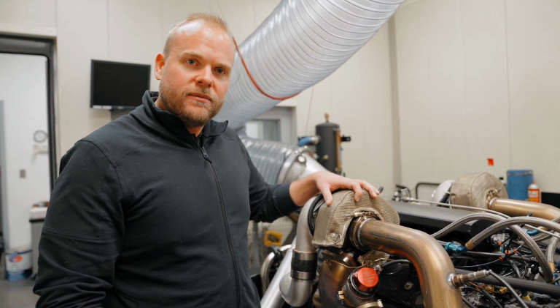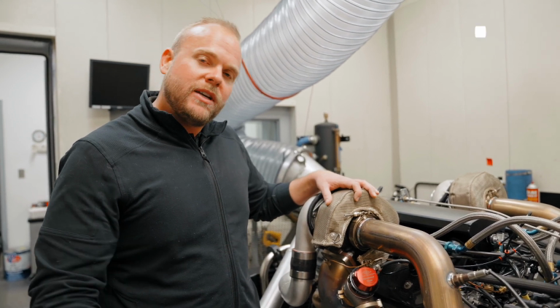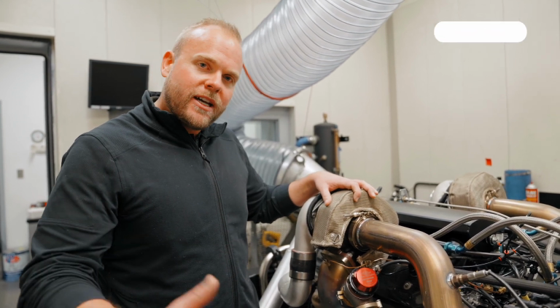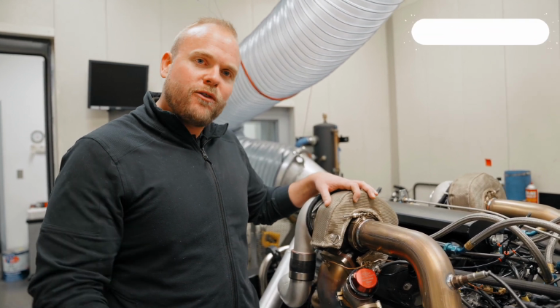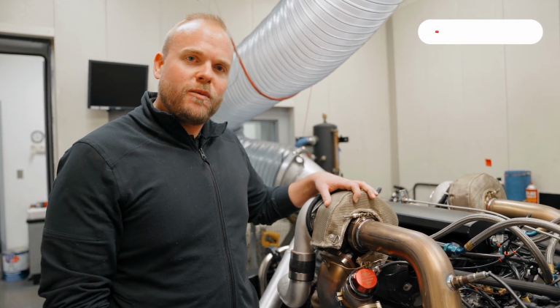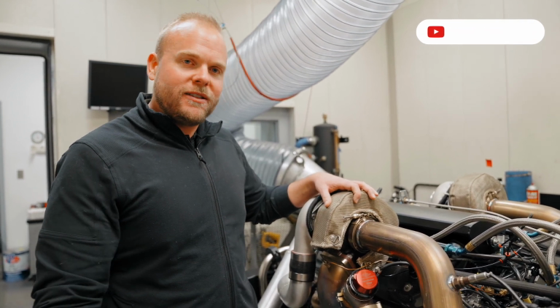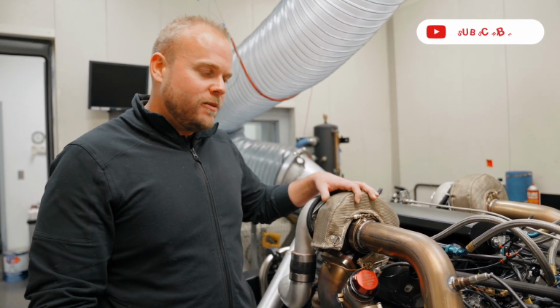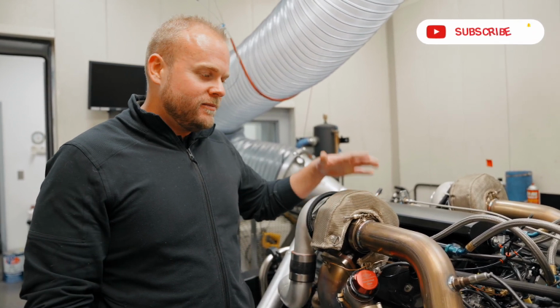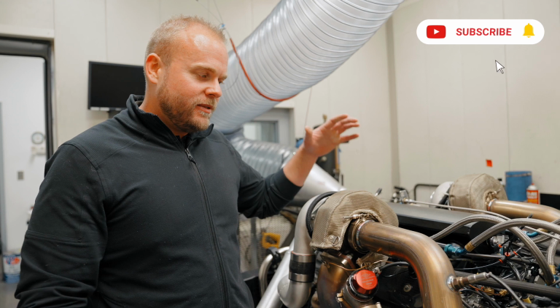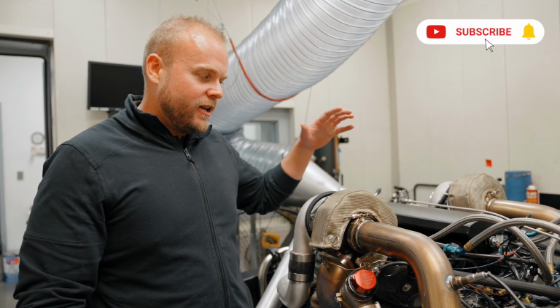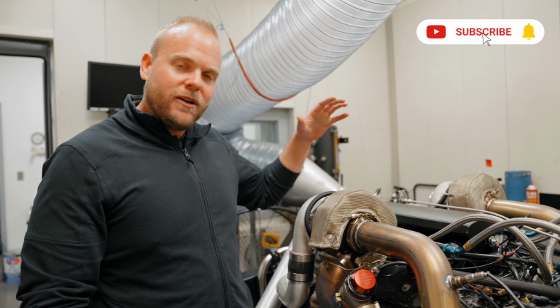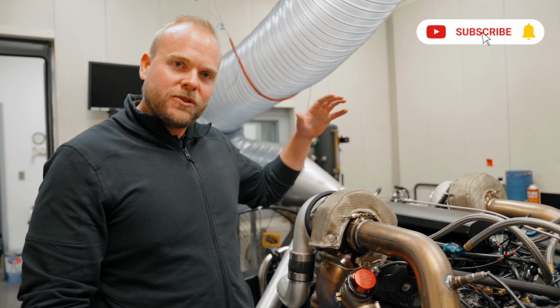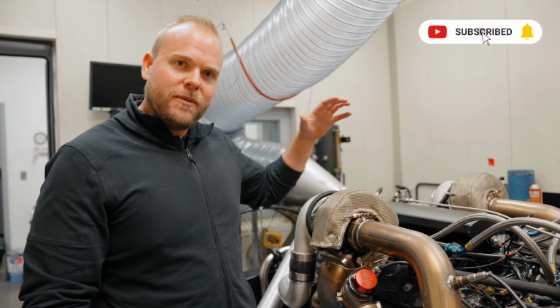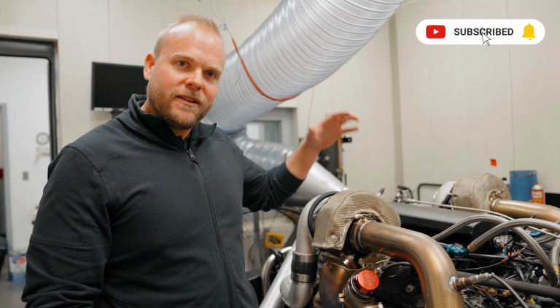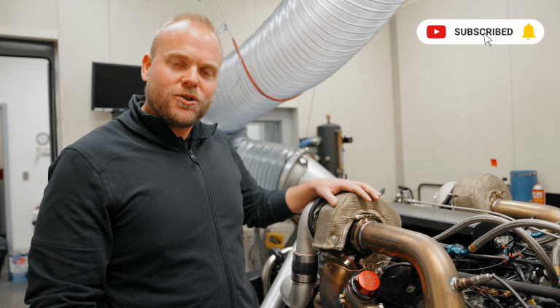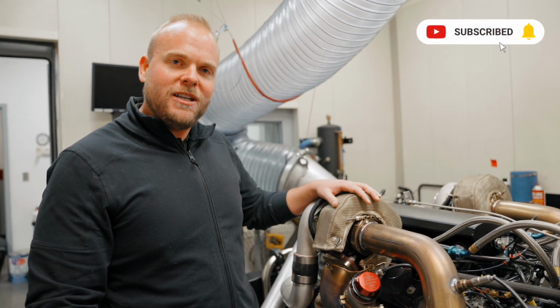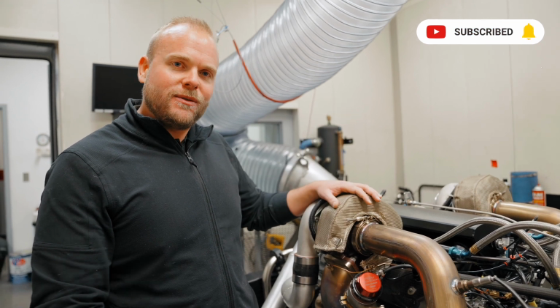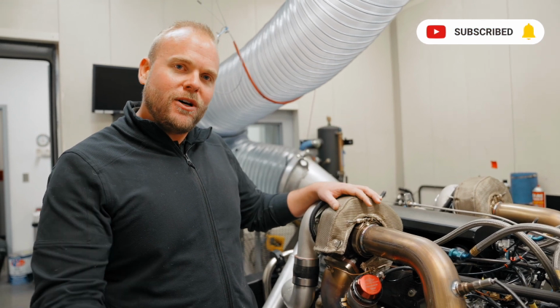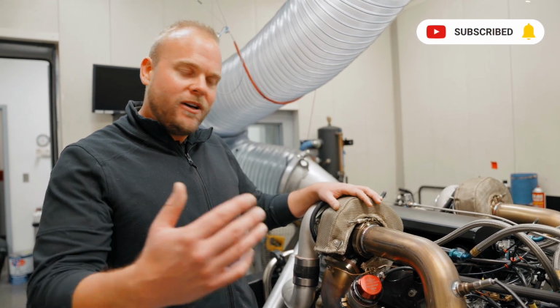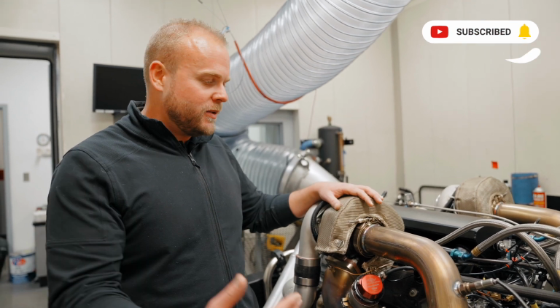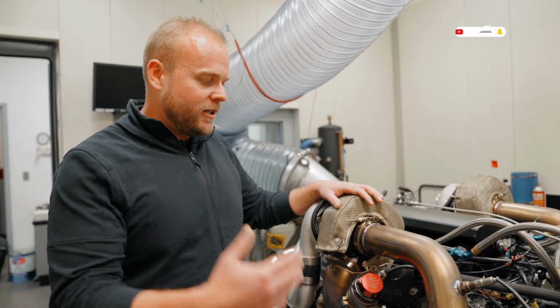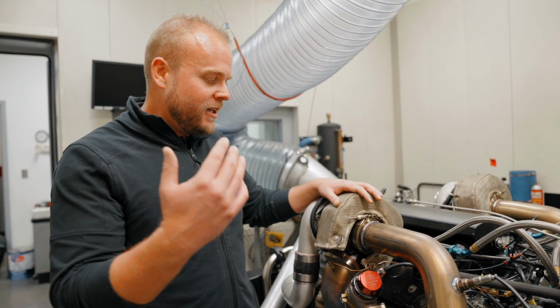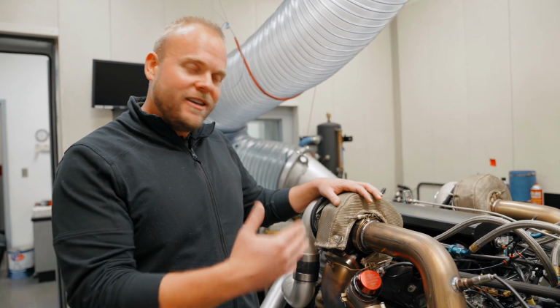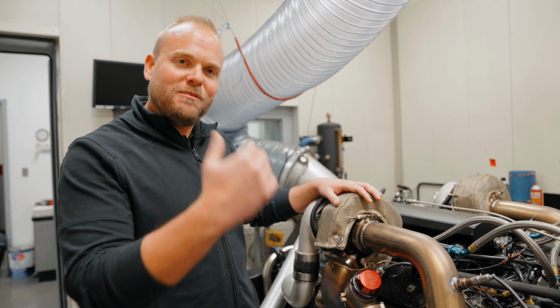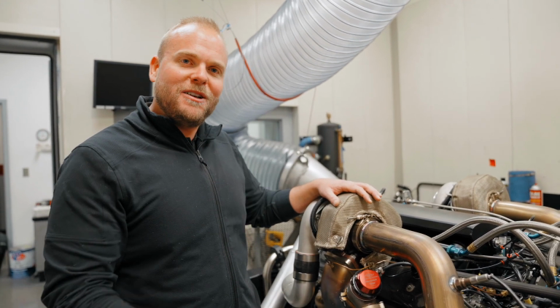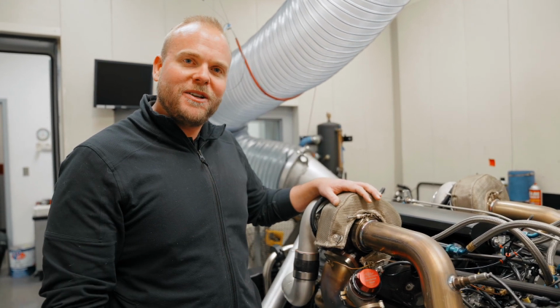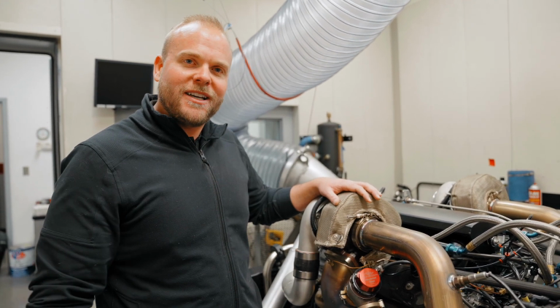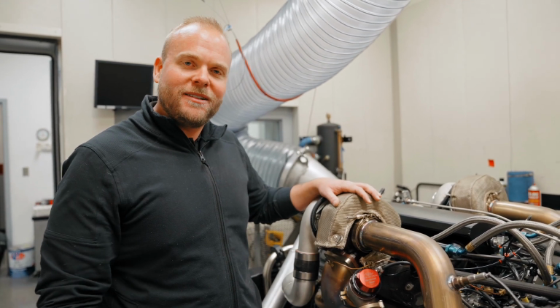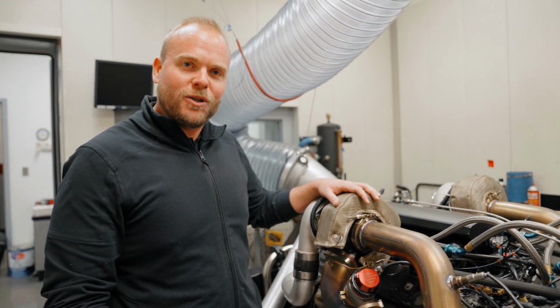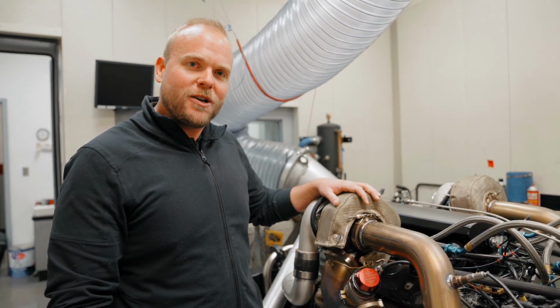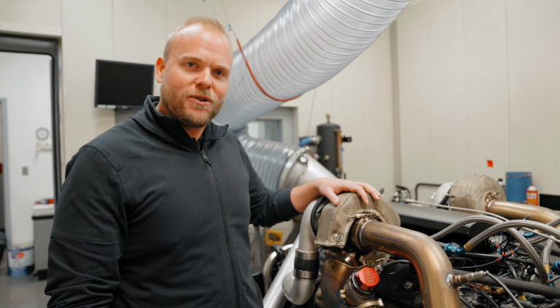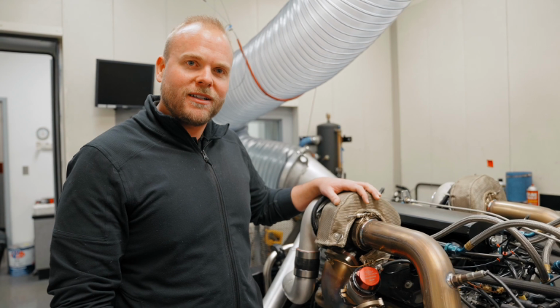Dave Rakow from Armageddon Turbo. Like, follow, and subscribe on the social media channels and follow along as we develop this and many other exciting turbocharging products.